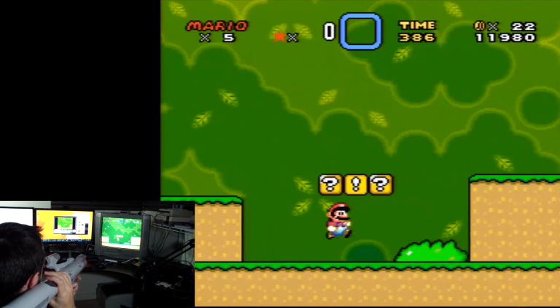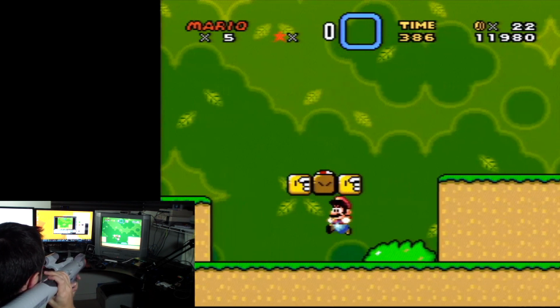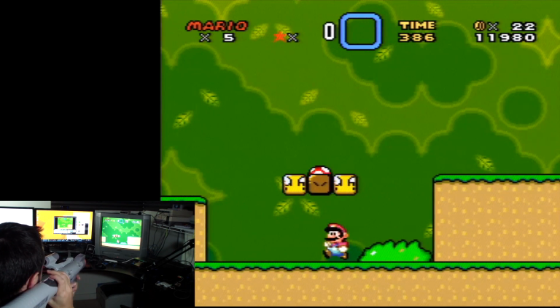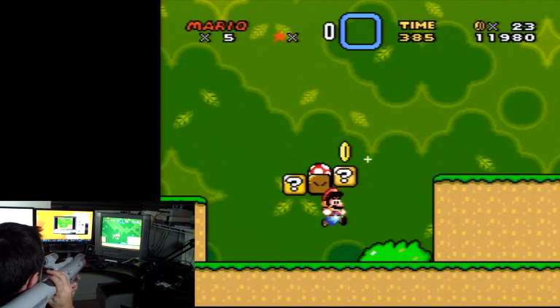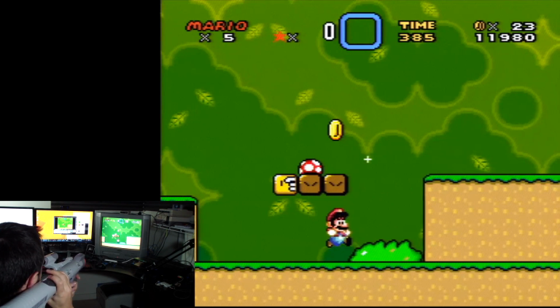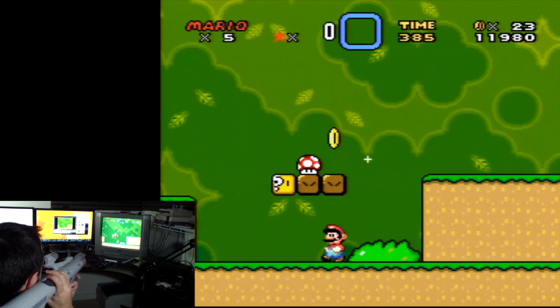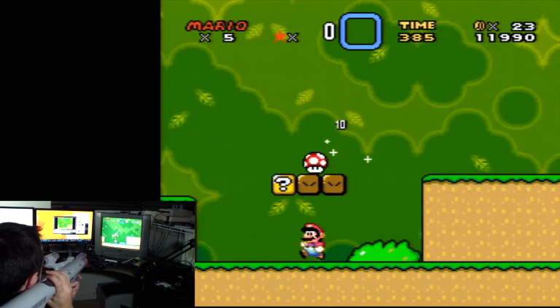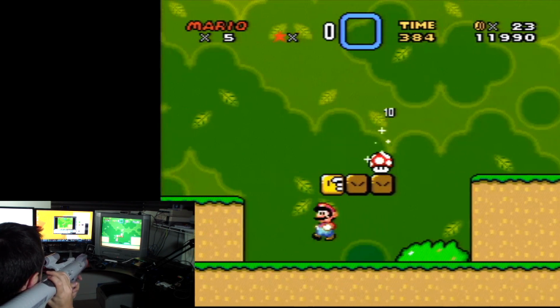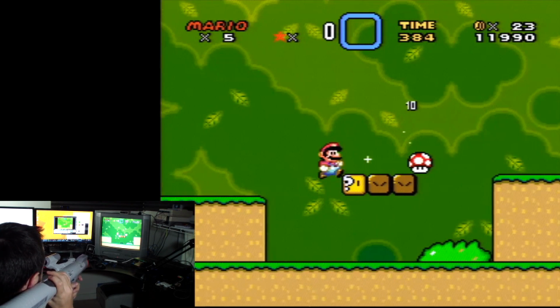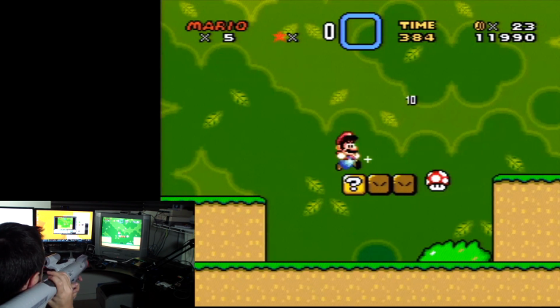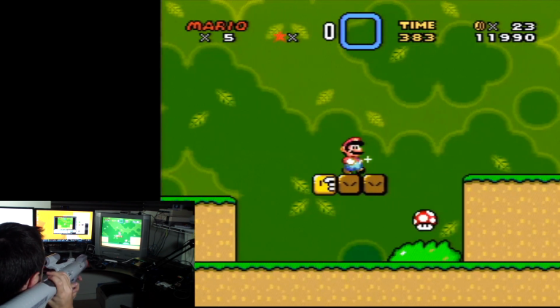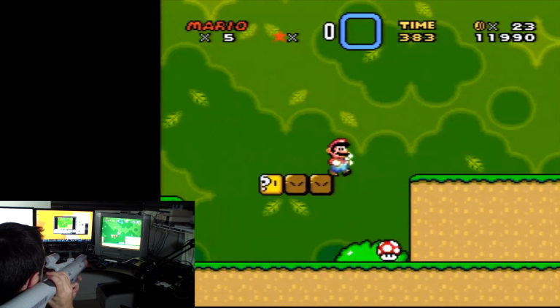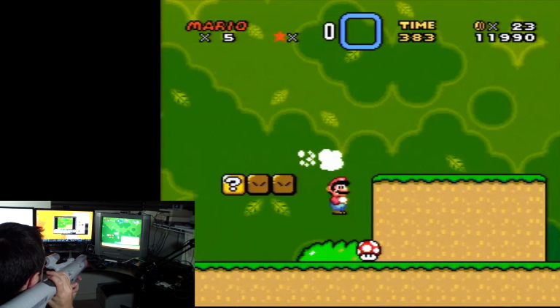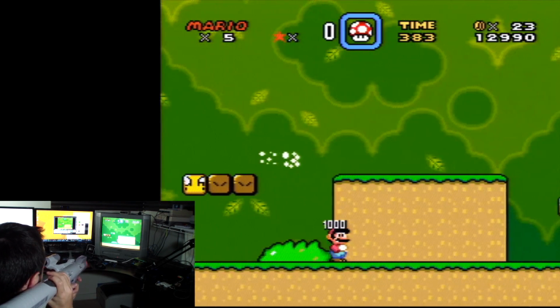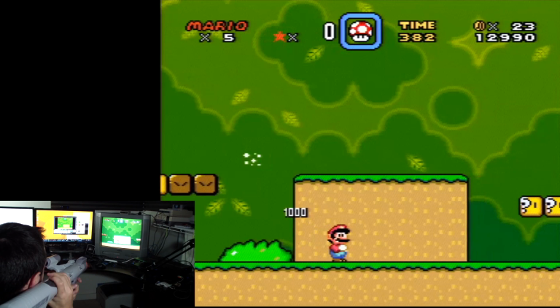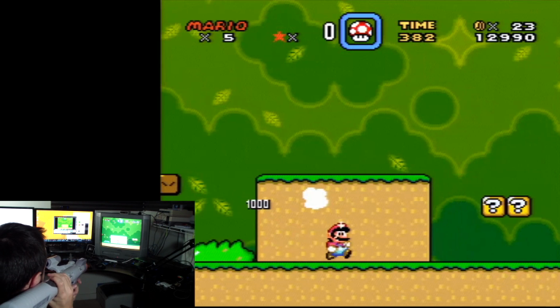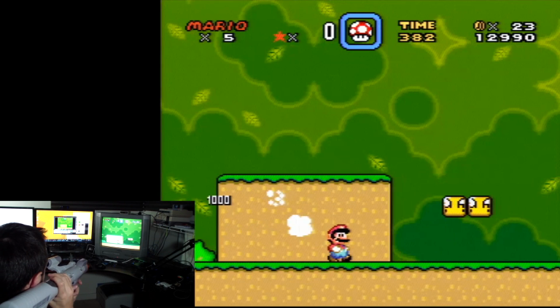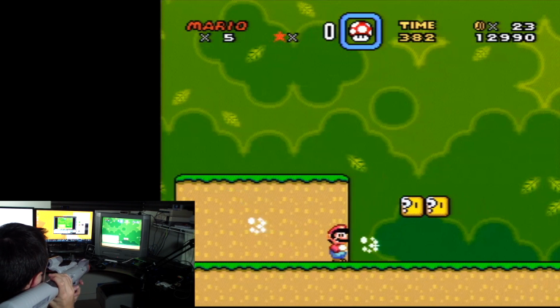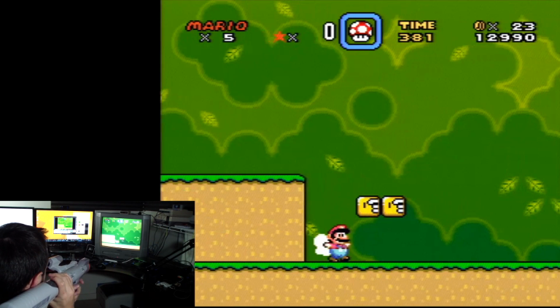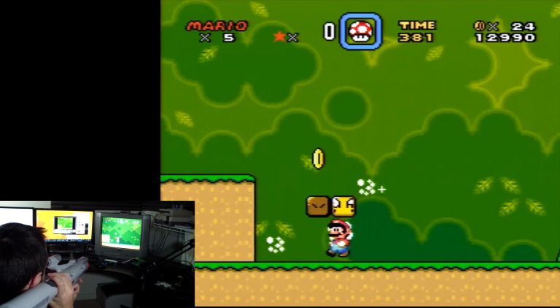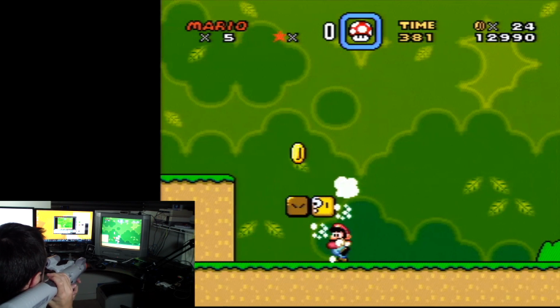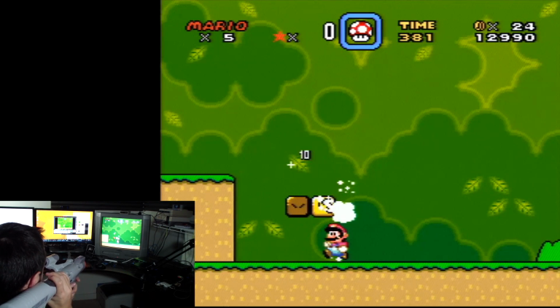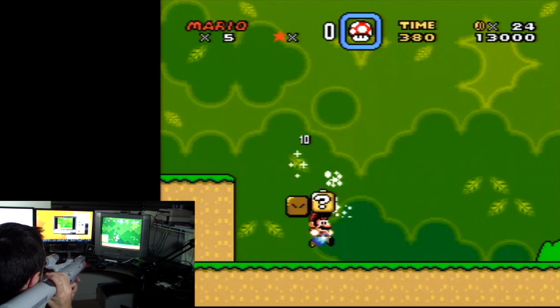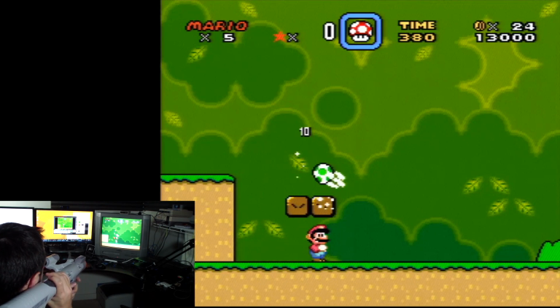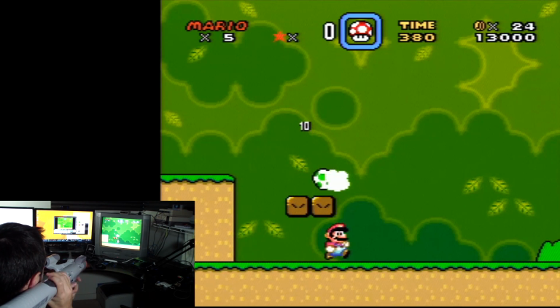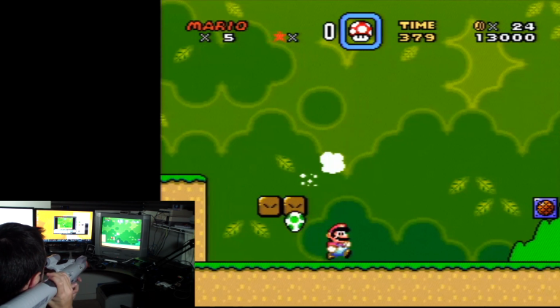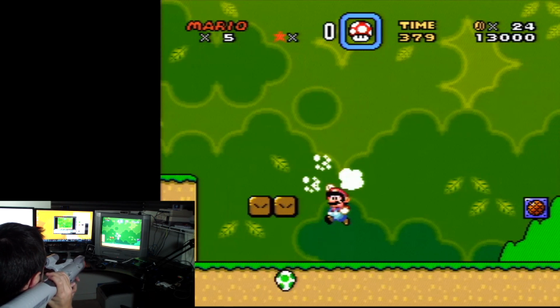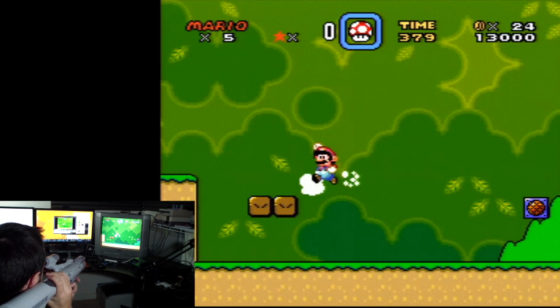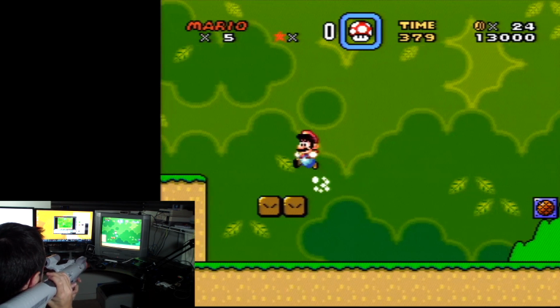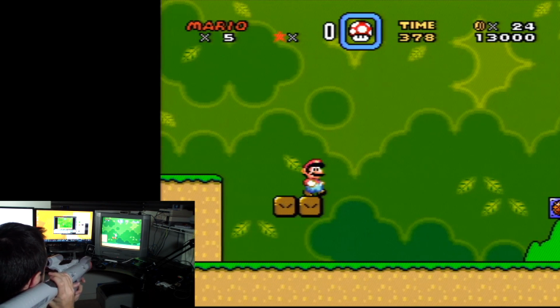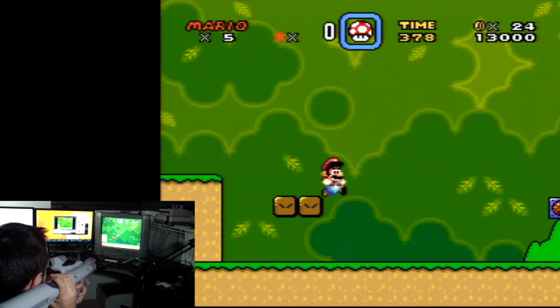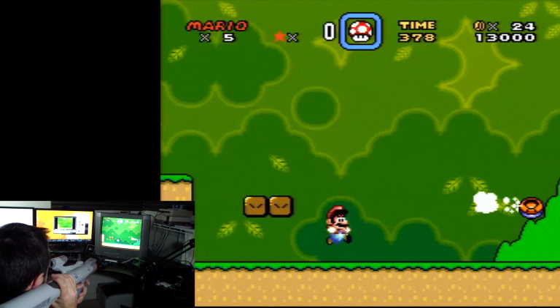My driver lets you use the Super Scope's cursor button to see a cursor wherever you're aiming. It also includes a calibration mode using the Super Scope's pause button, which was pretty standard use for that button.